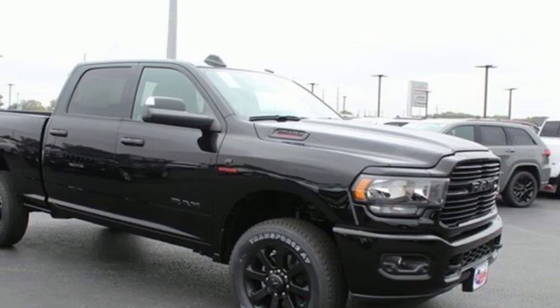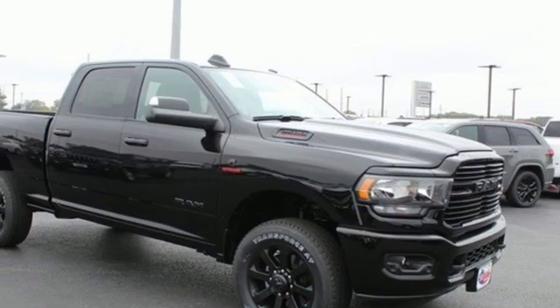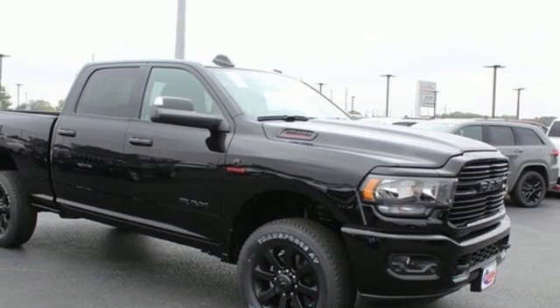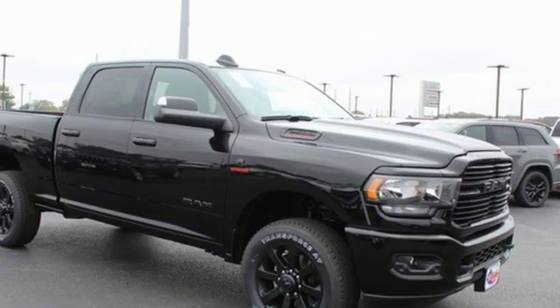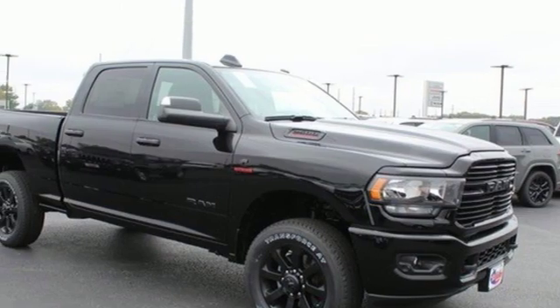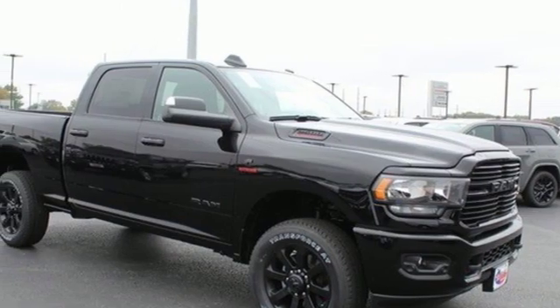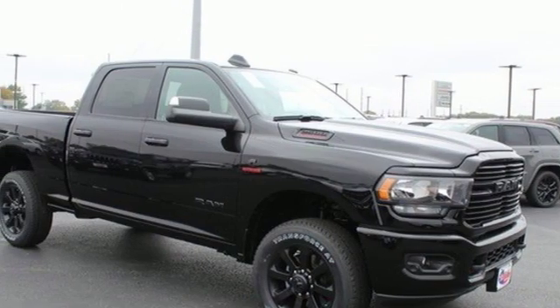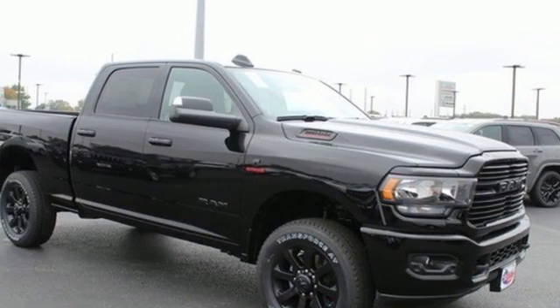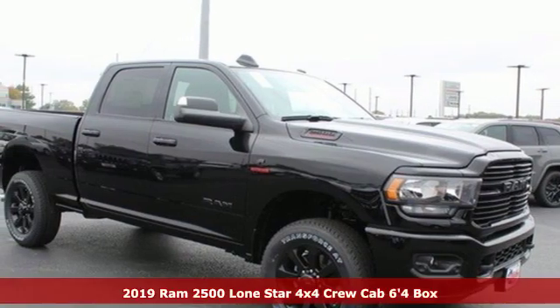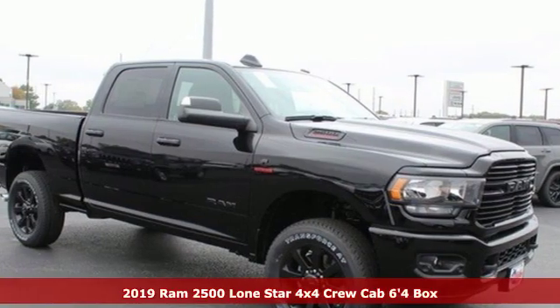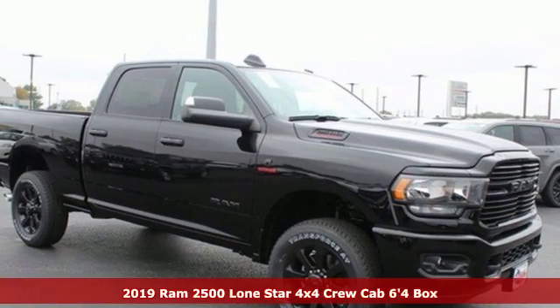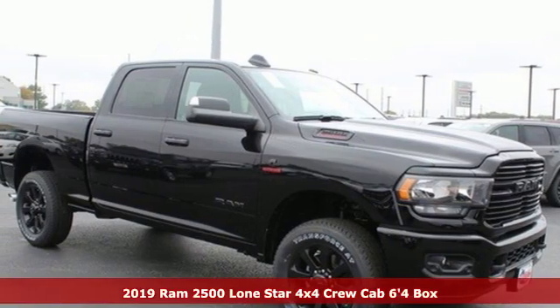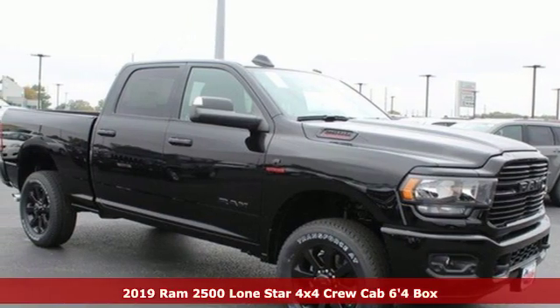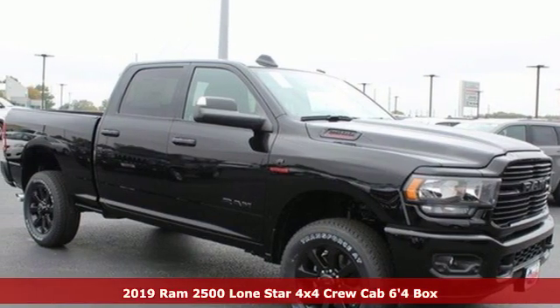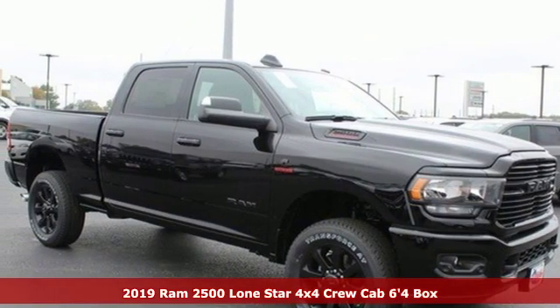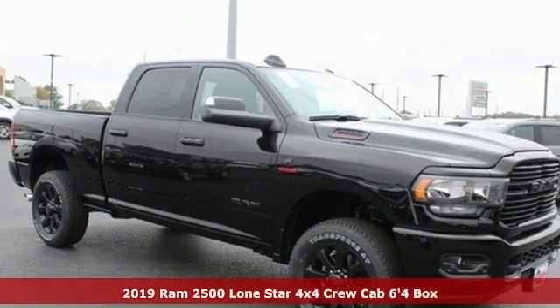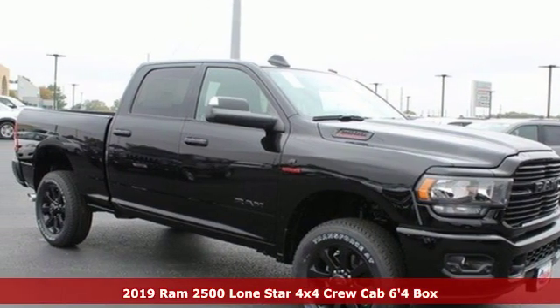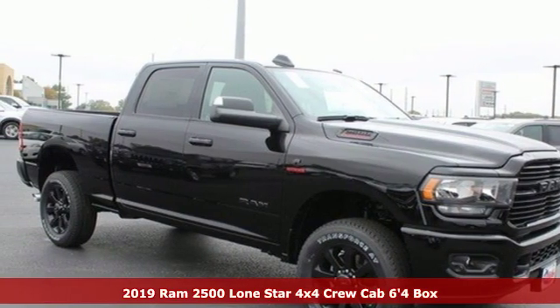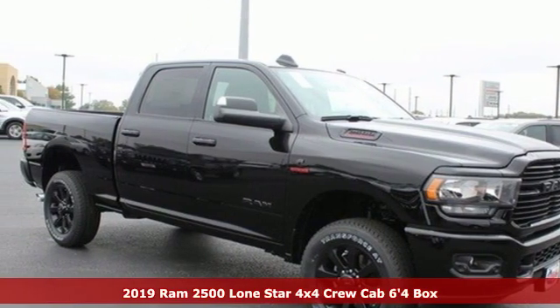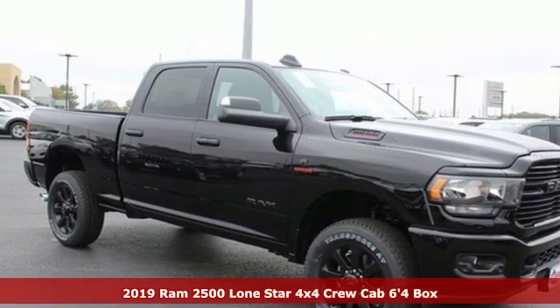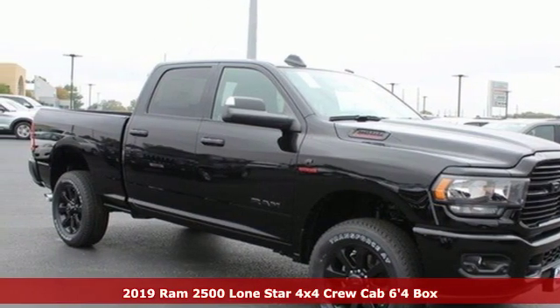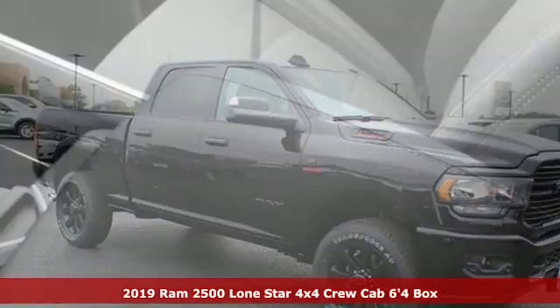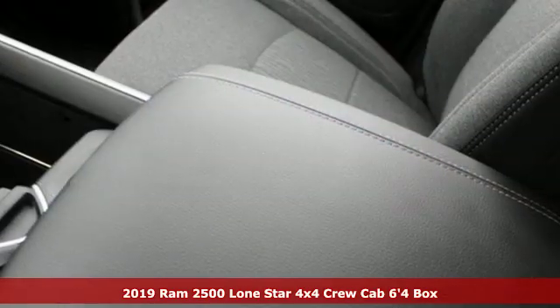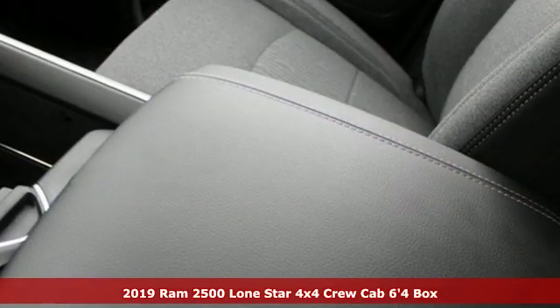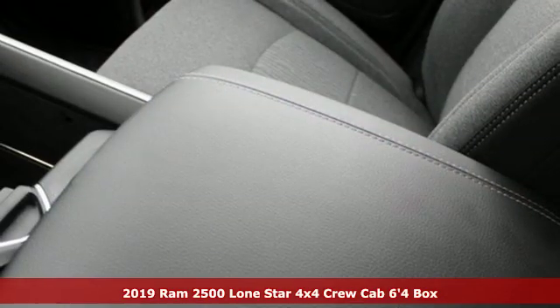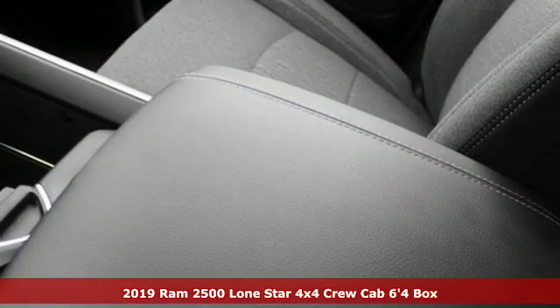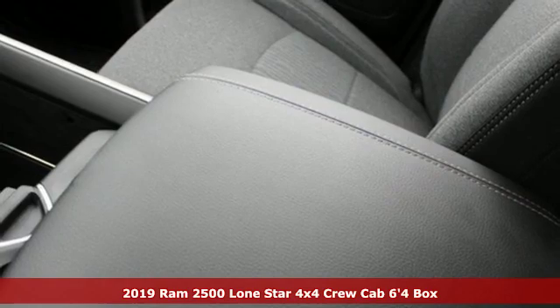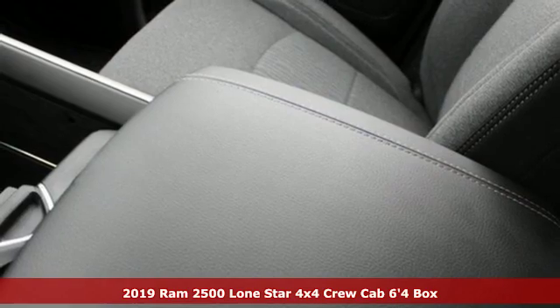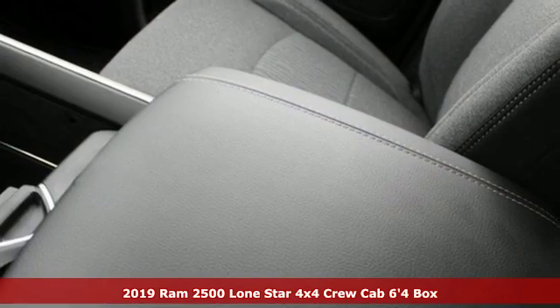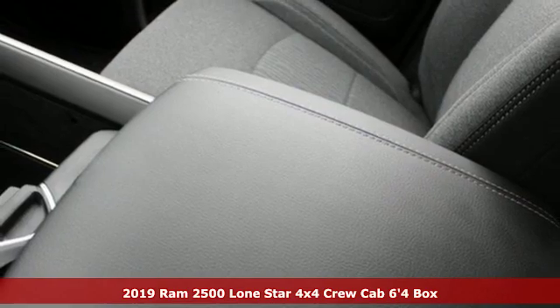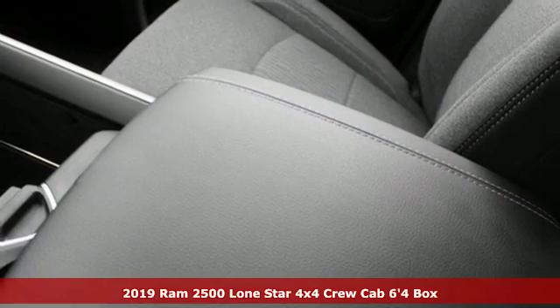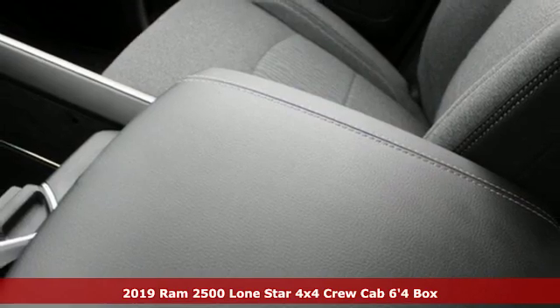Here's a new 2019 RAM 2500. RAM works hard, plays harder.